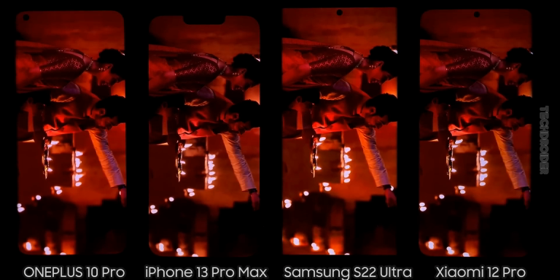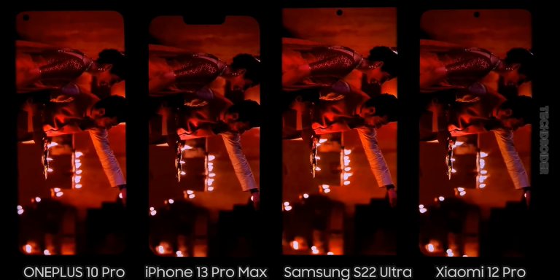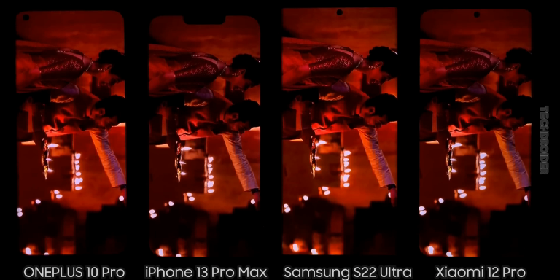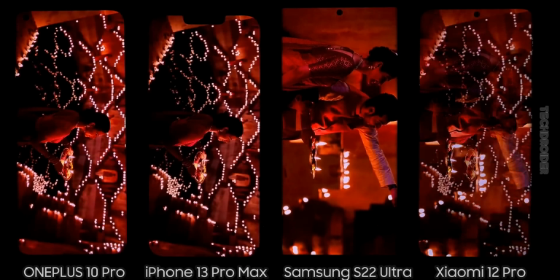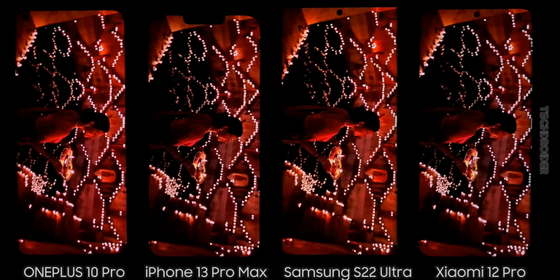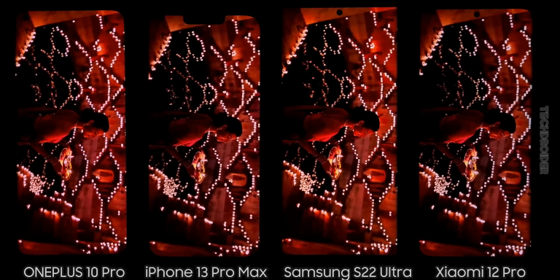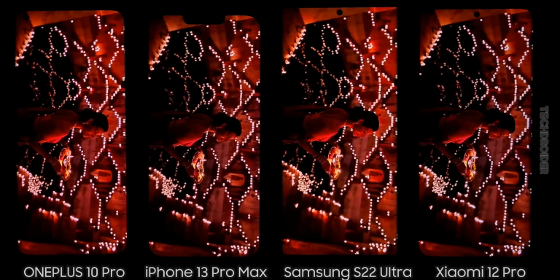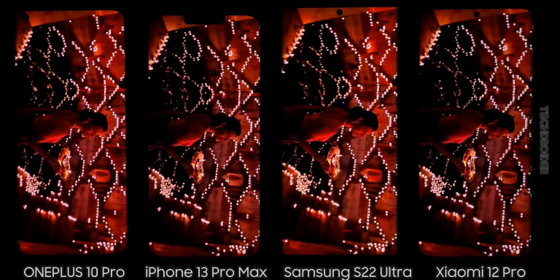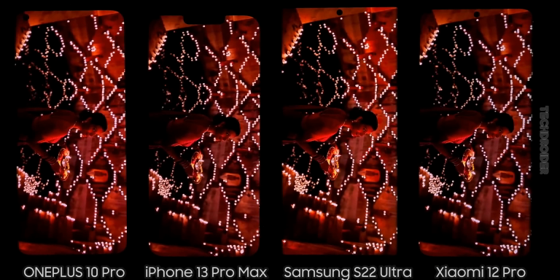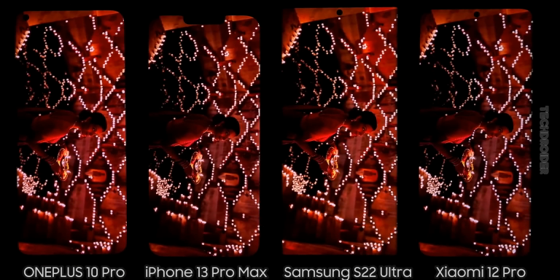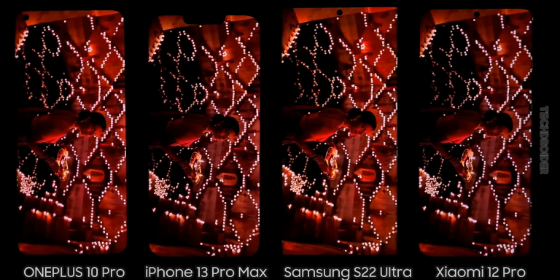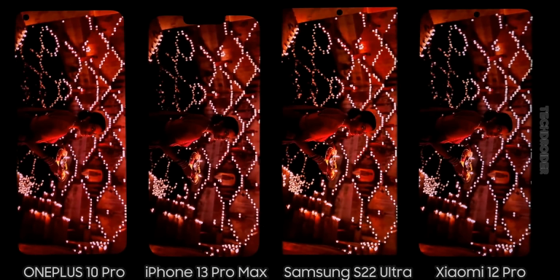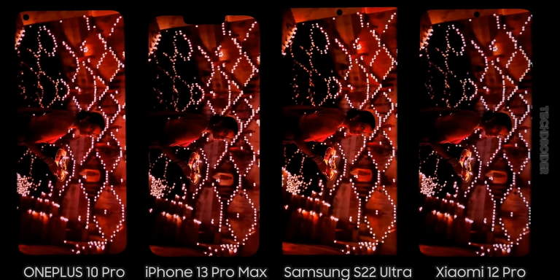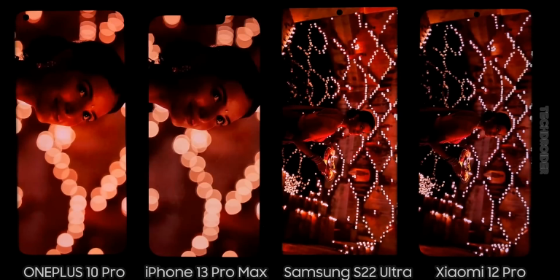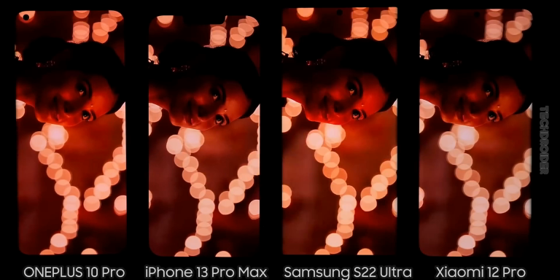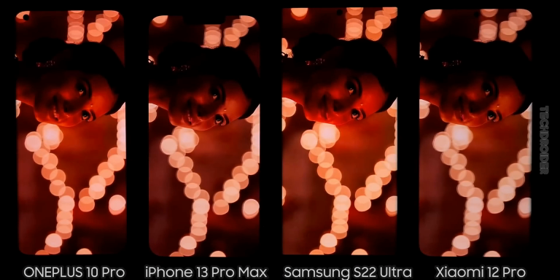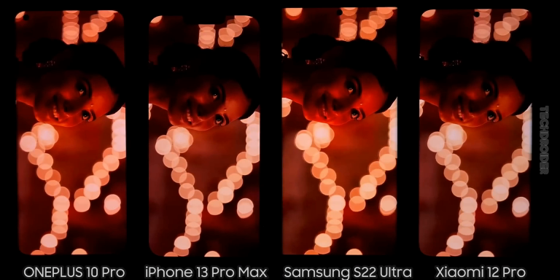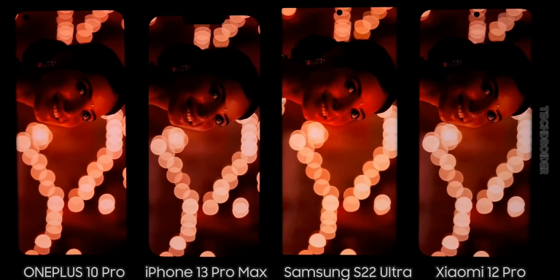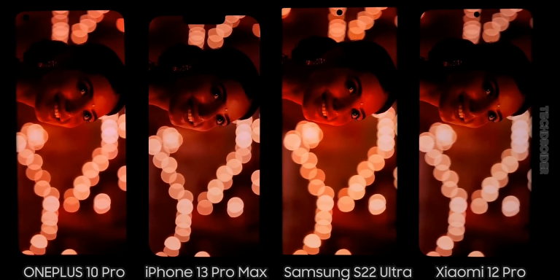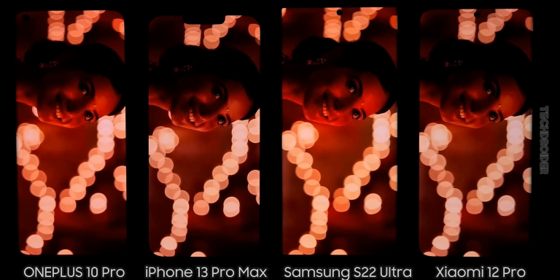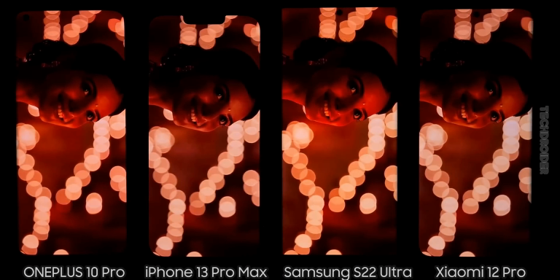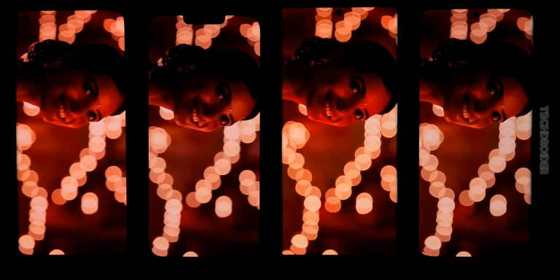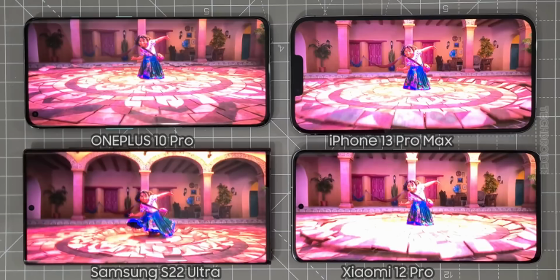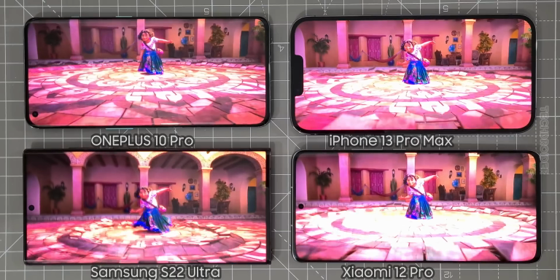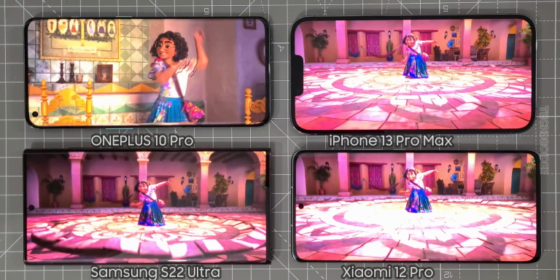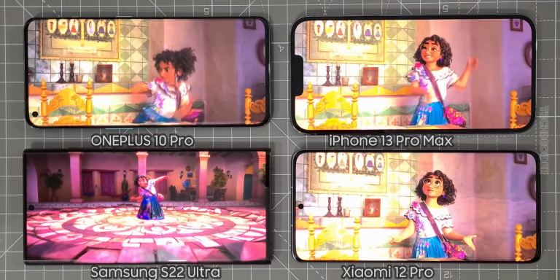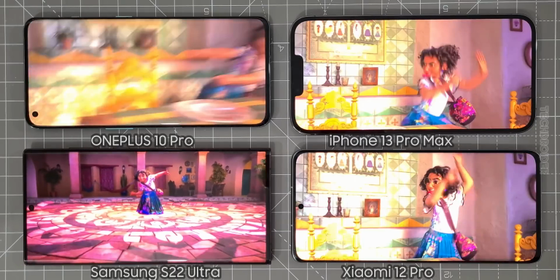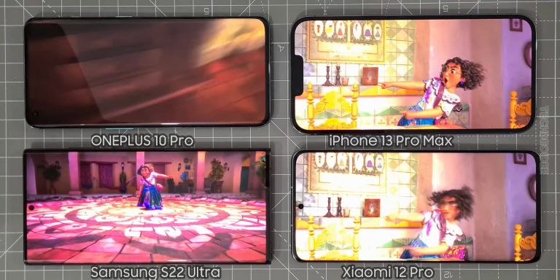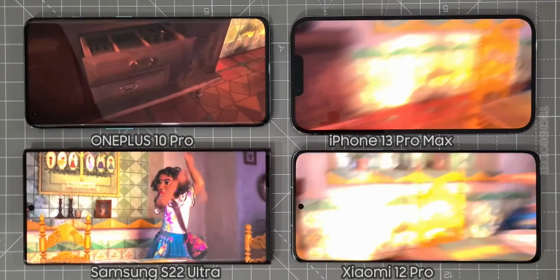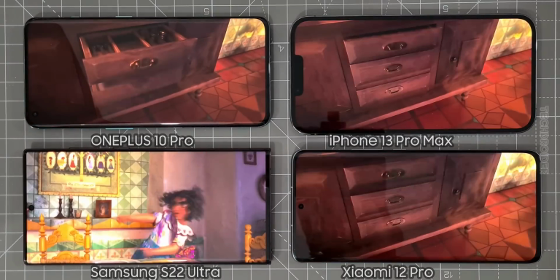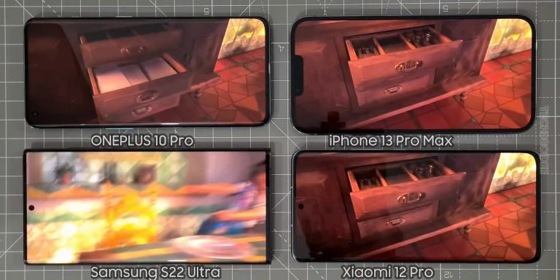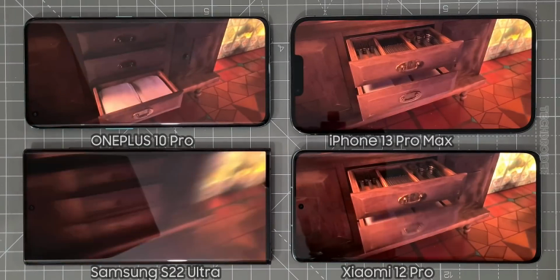Now playing 4K High Dynamic Range video, and you guys can see a huge difference between all of them.